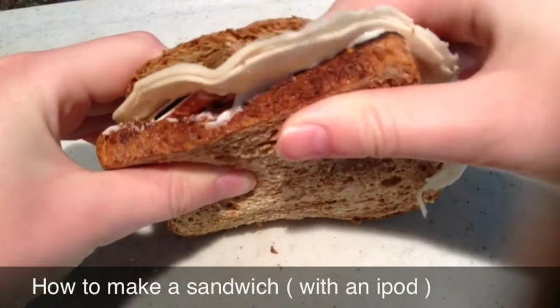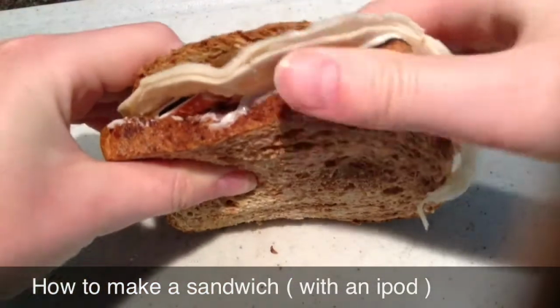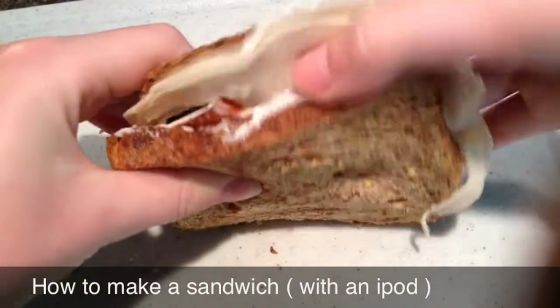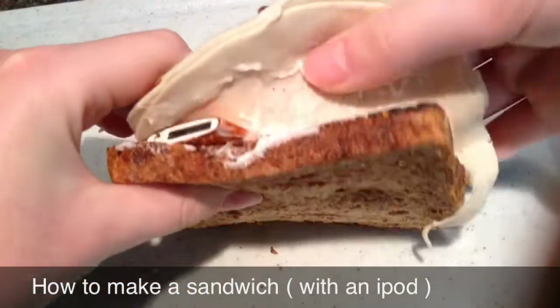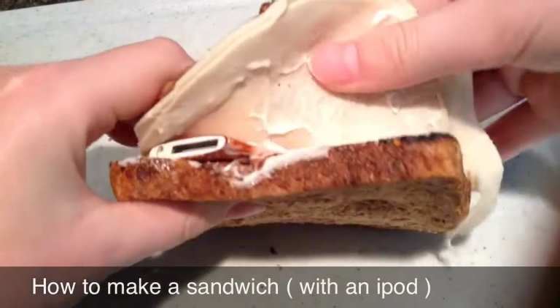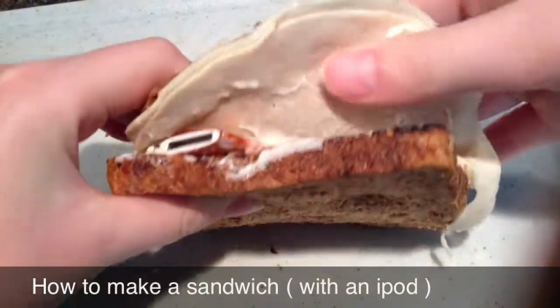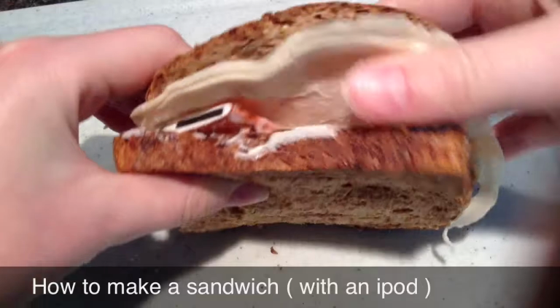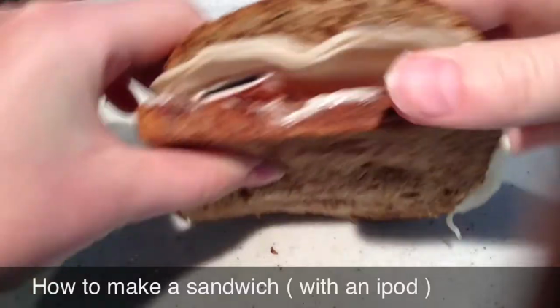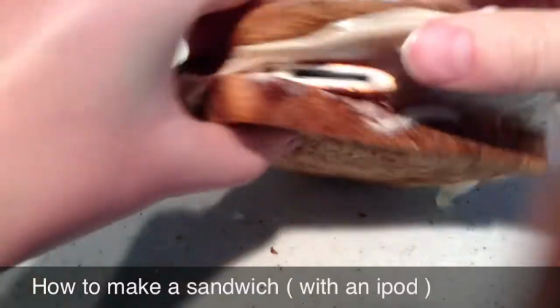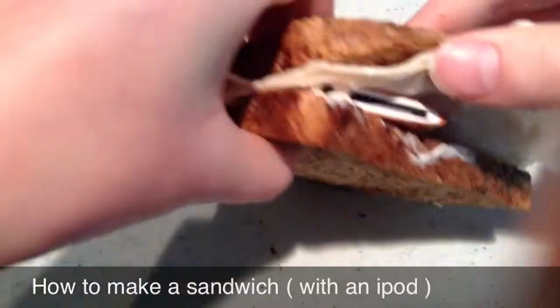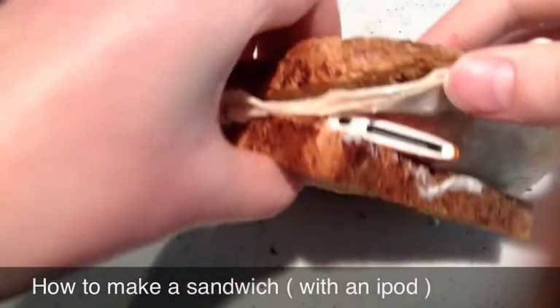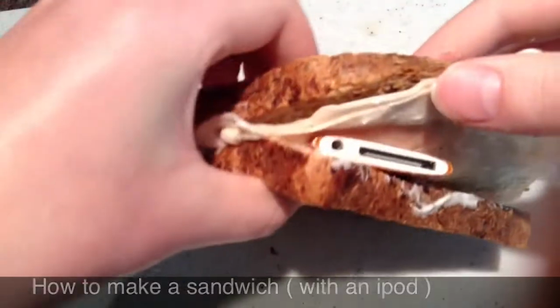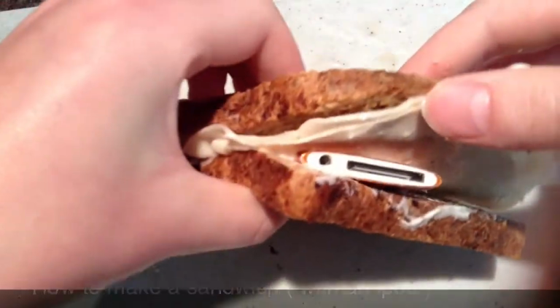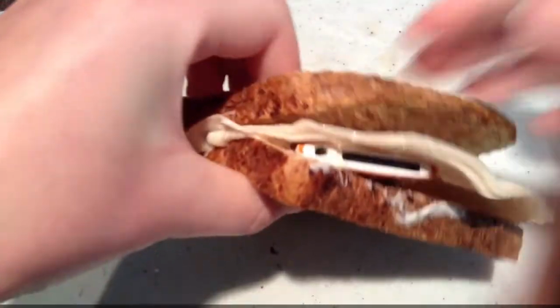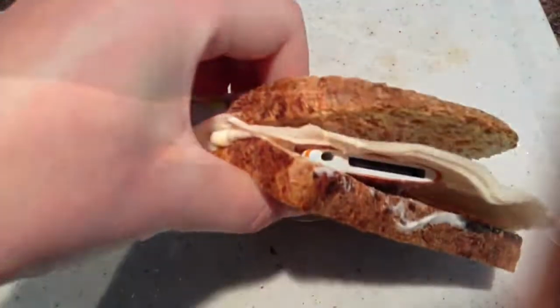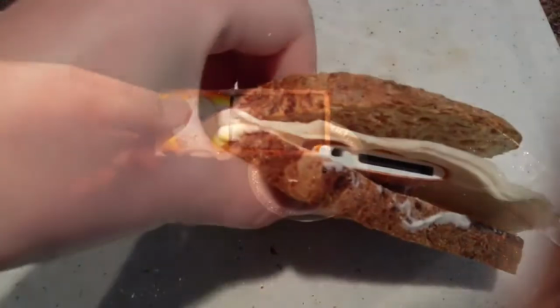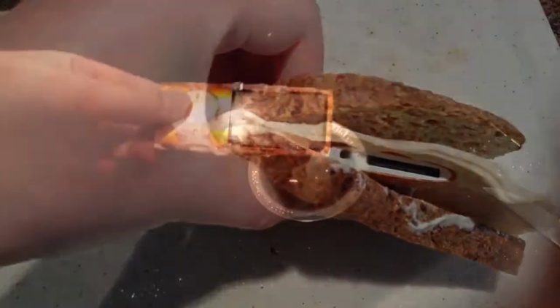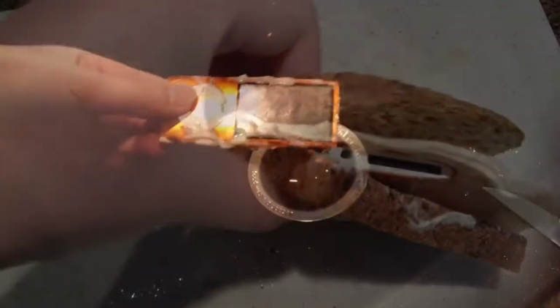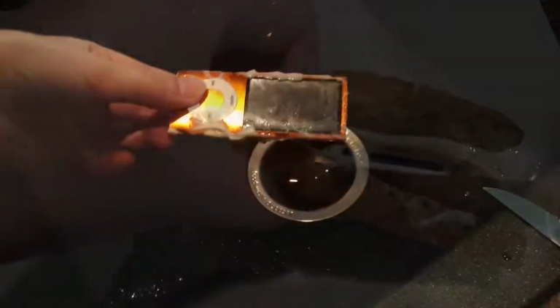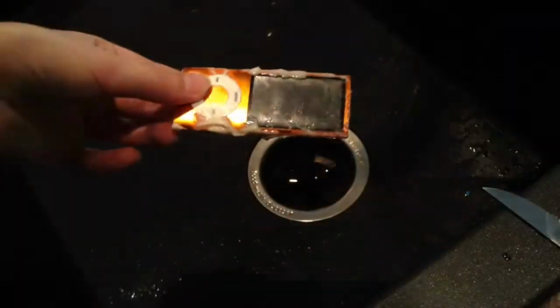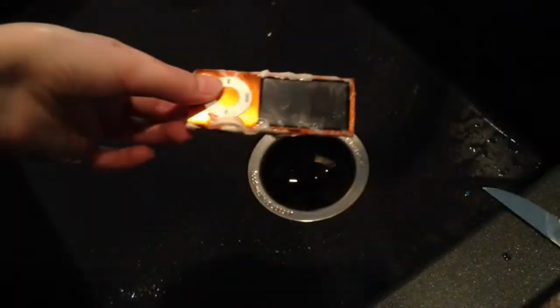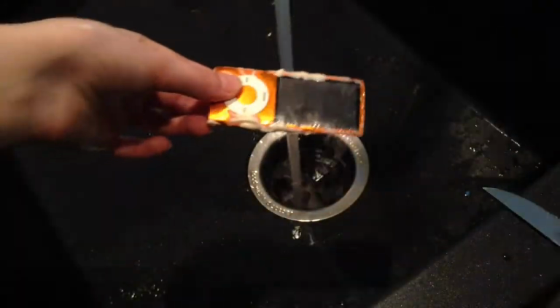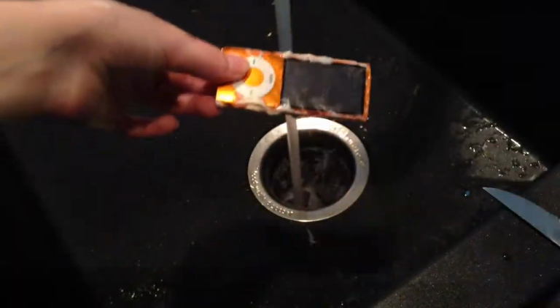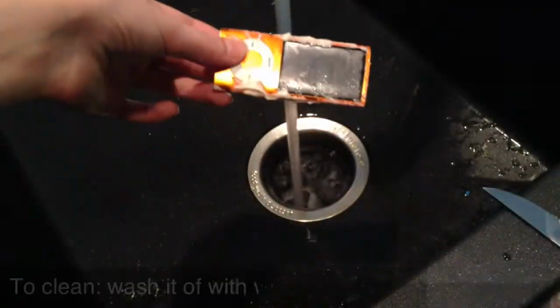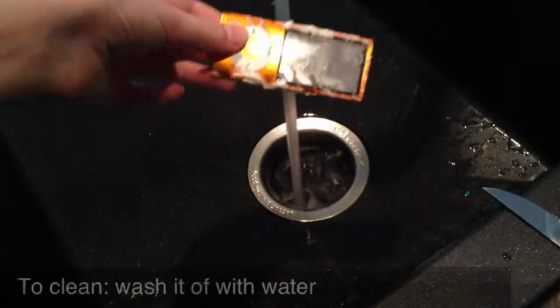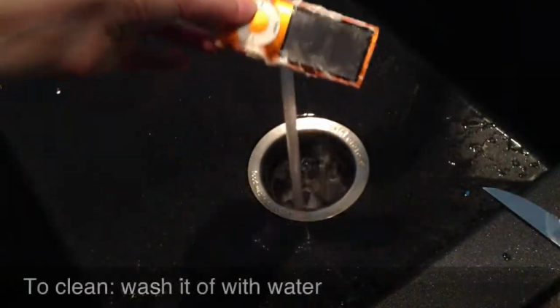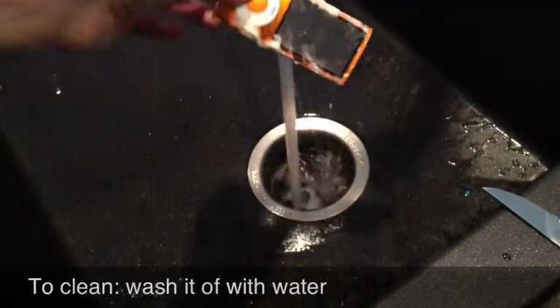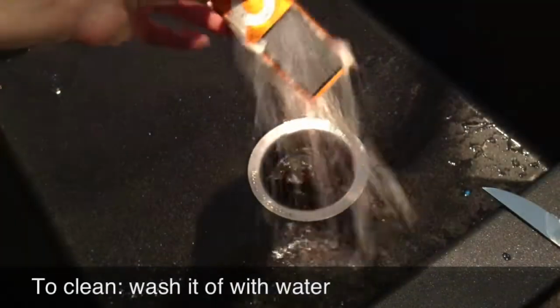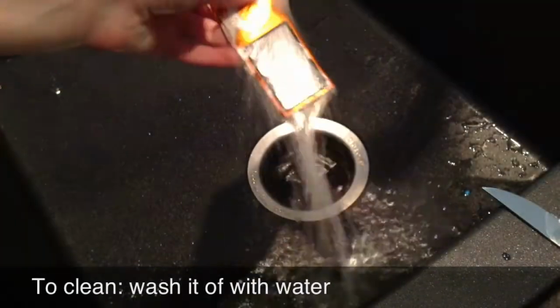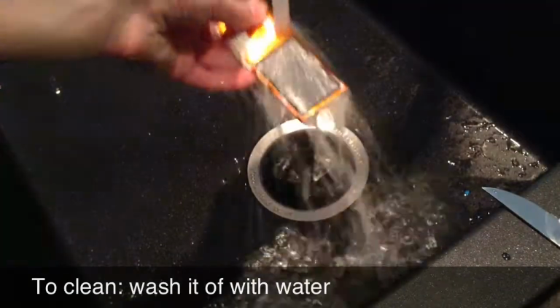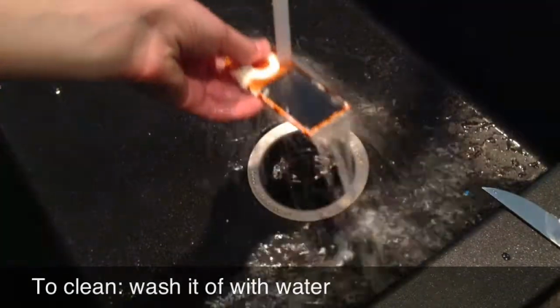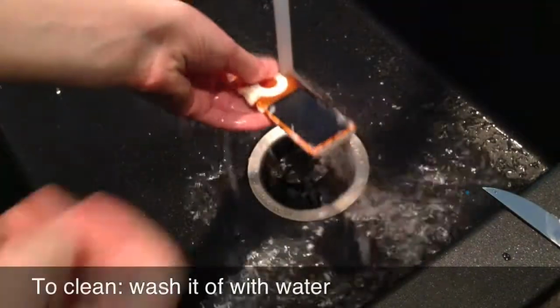Okay, now to wash it off, use the water.